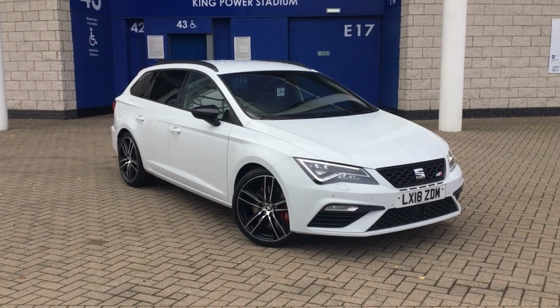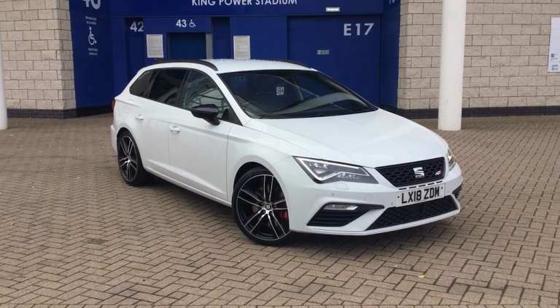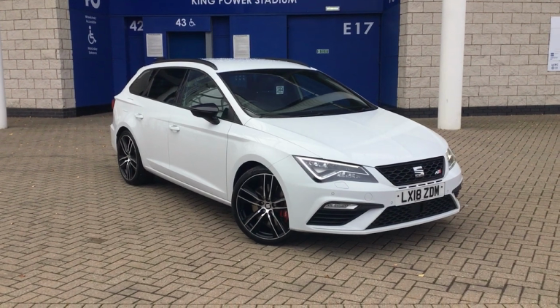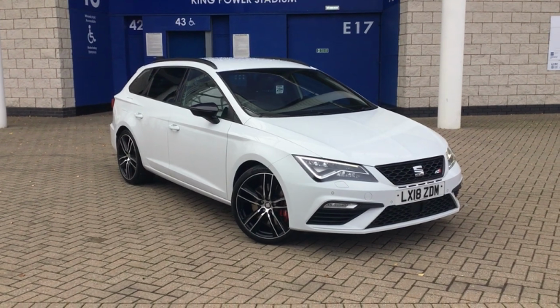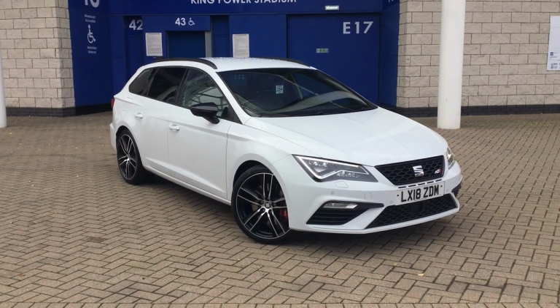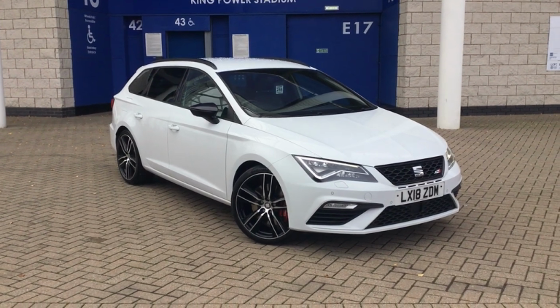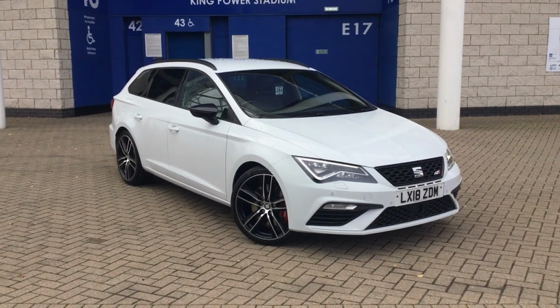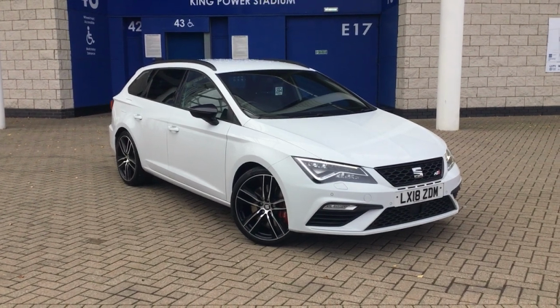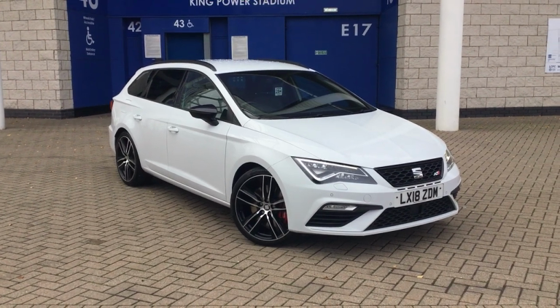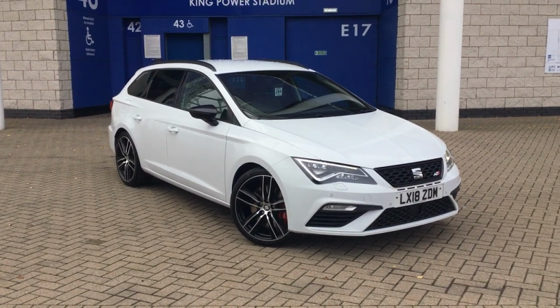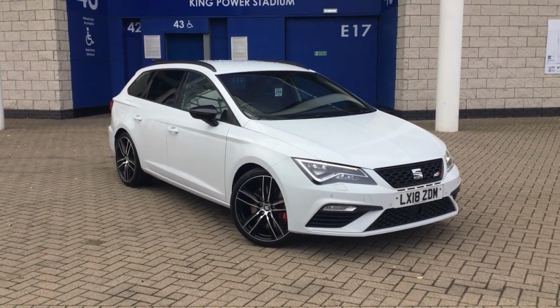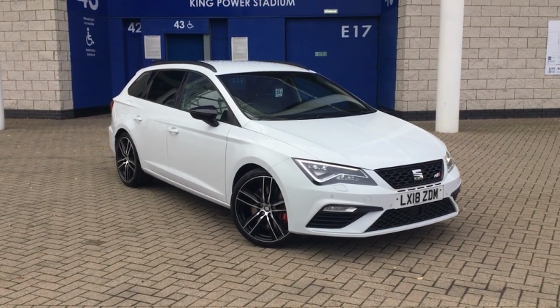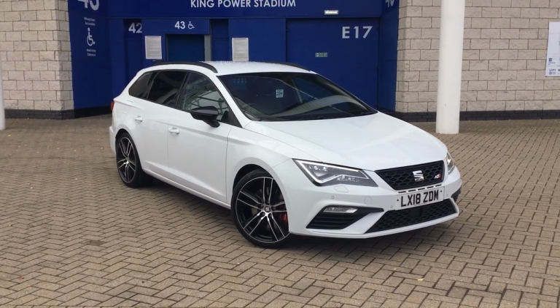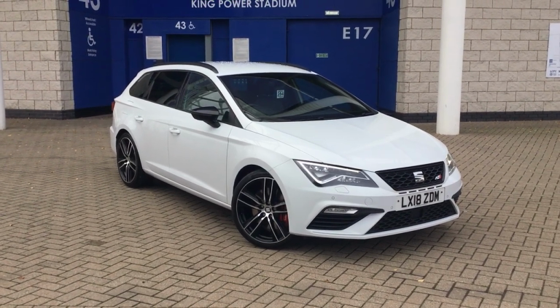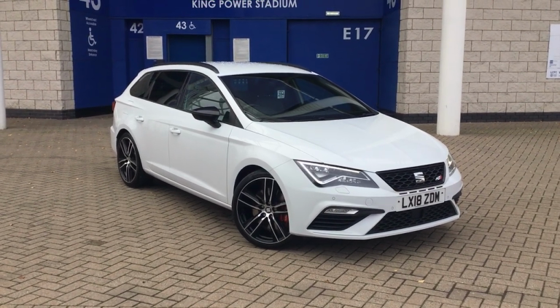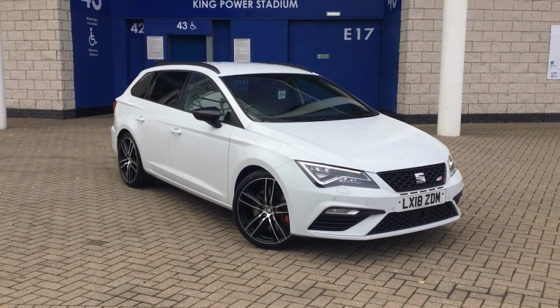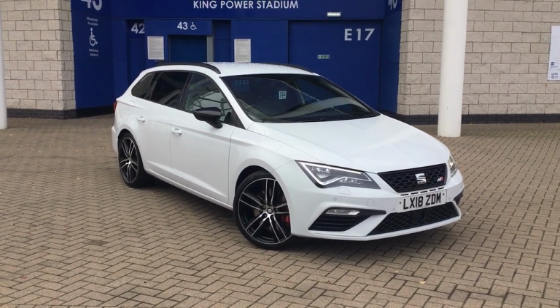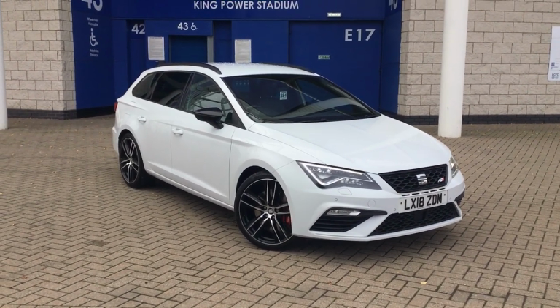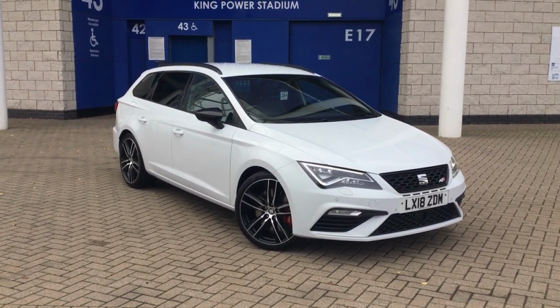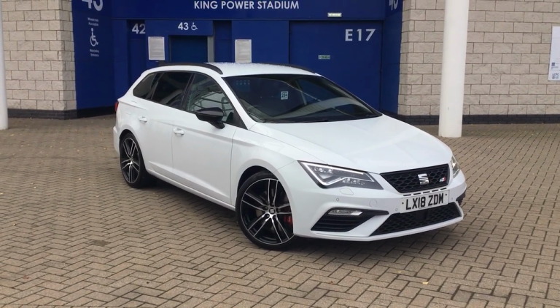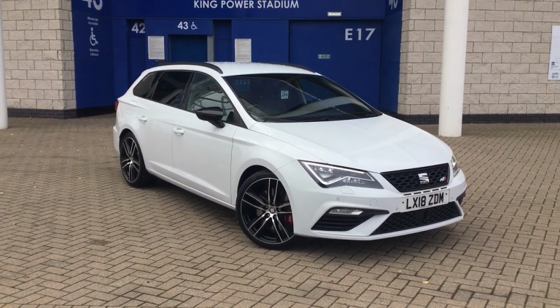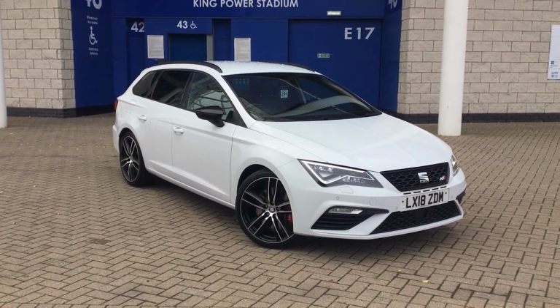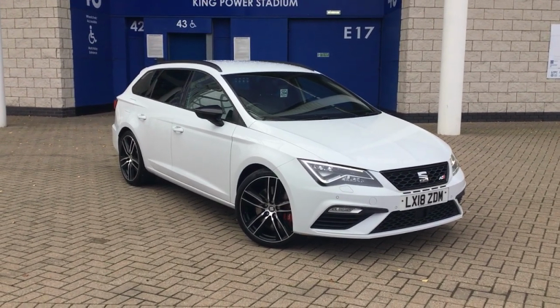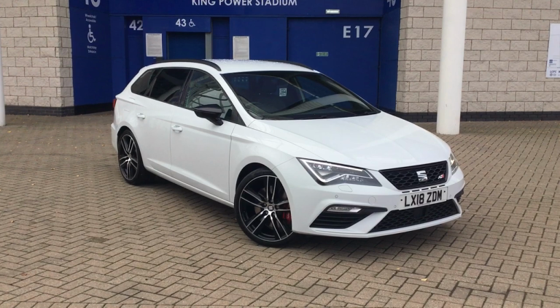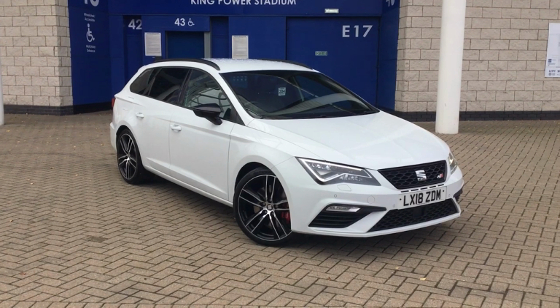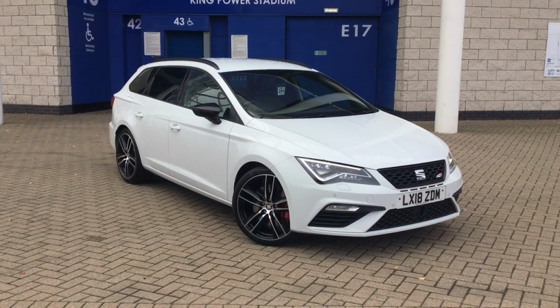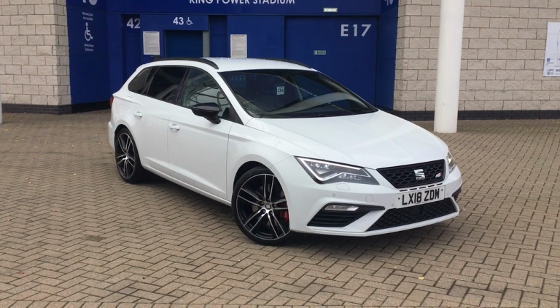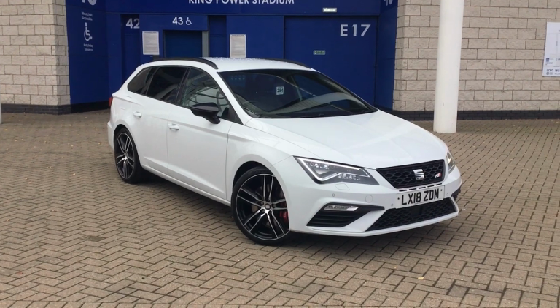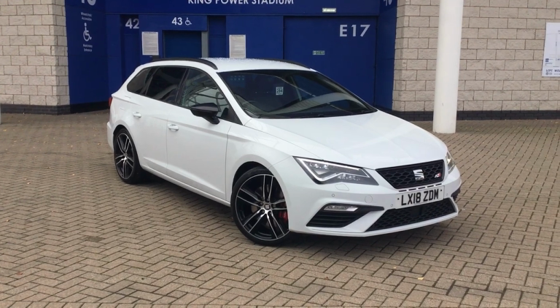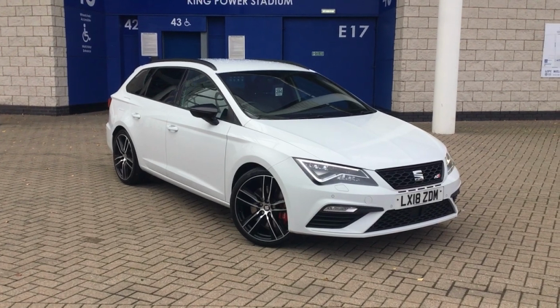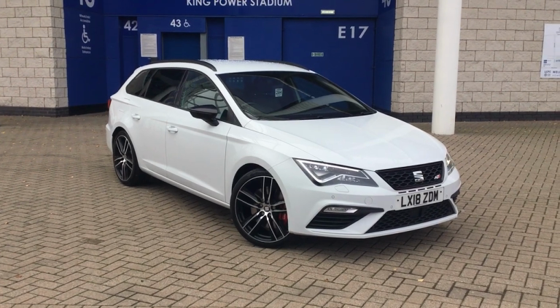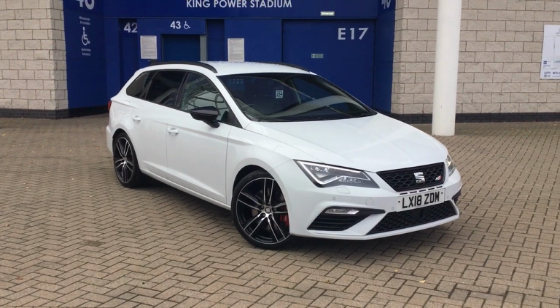Hello there, it's just Sam from Seat in Leicester. Just a short video presentation on our Cupra estate that is currently for sale.